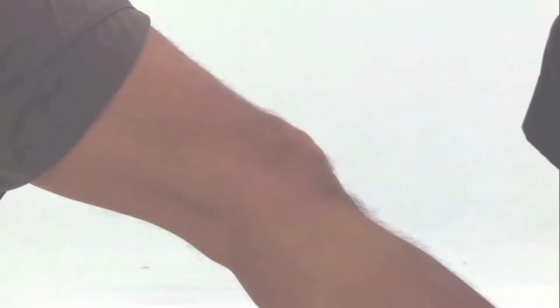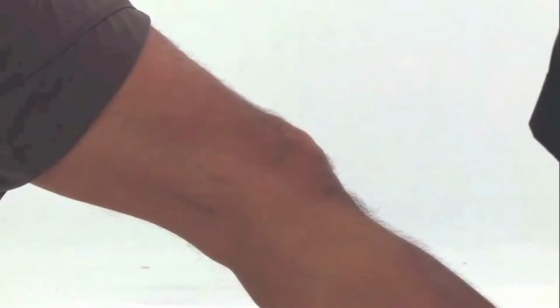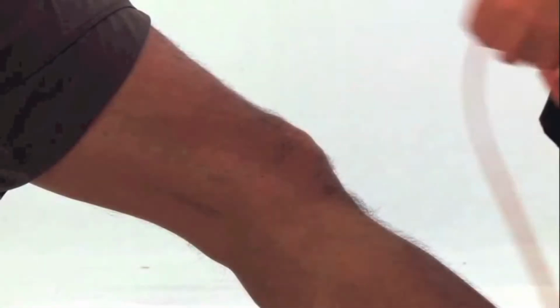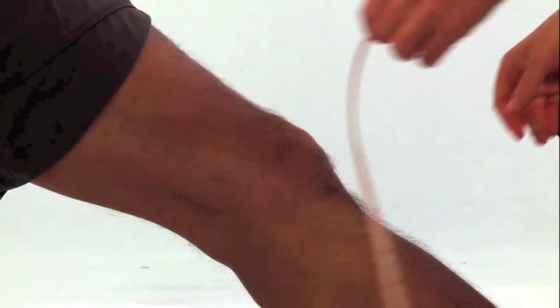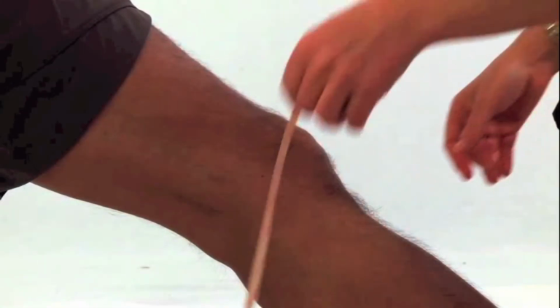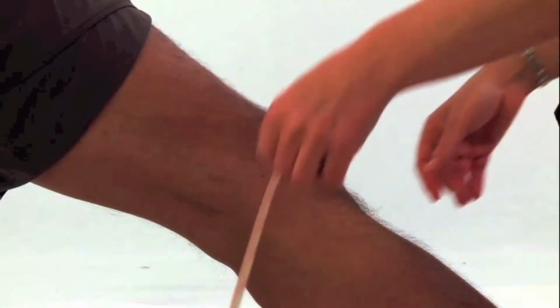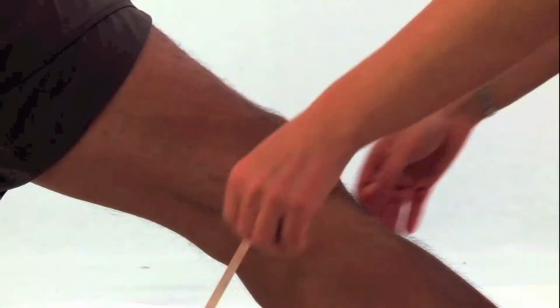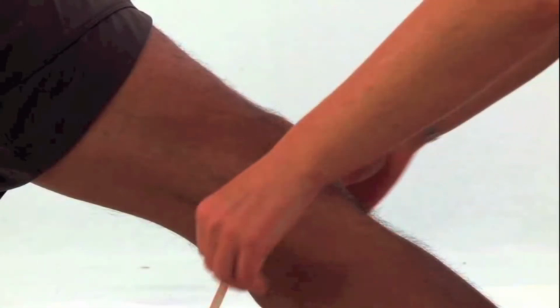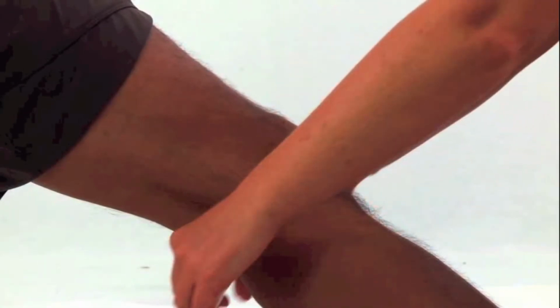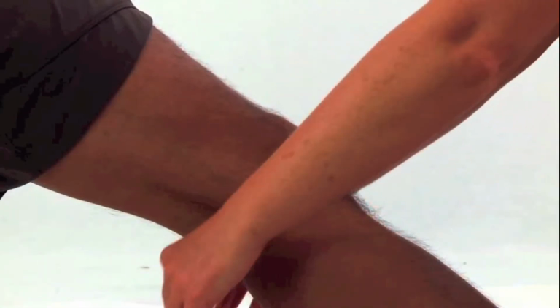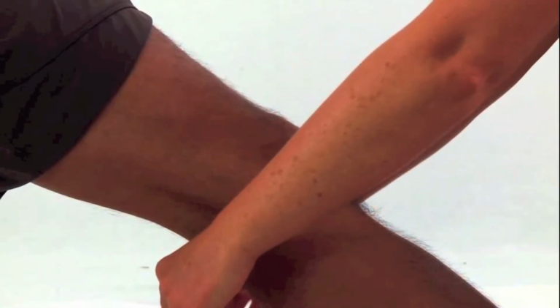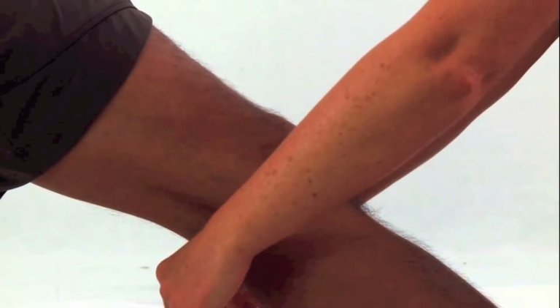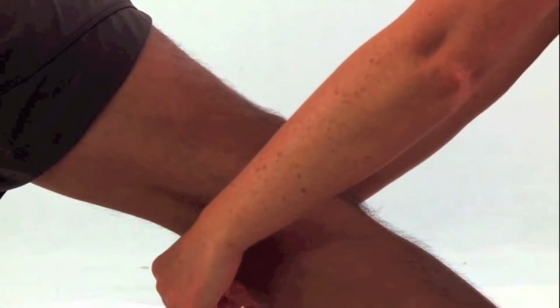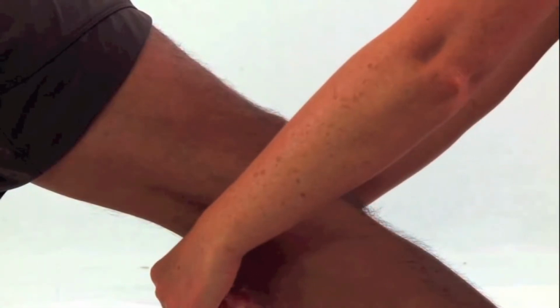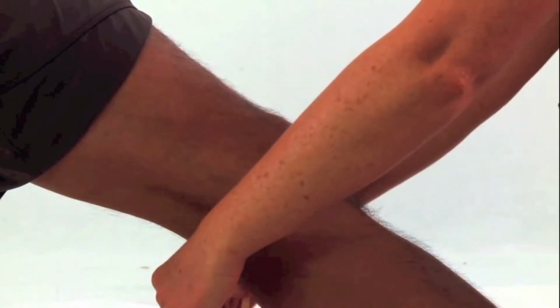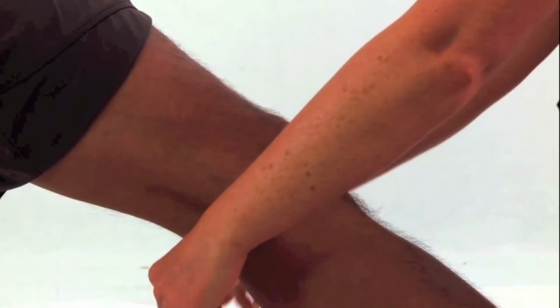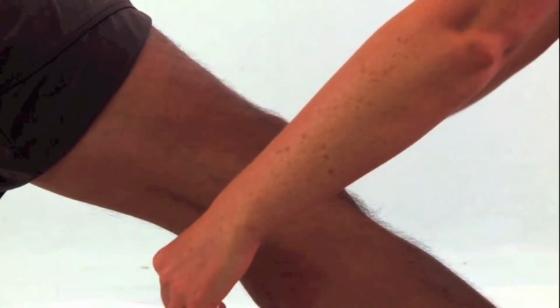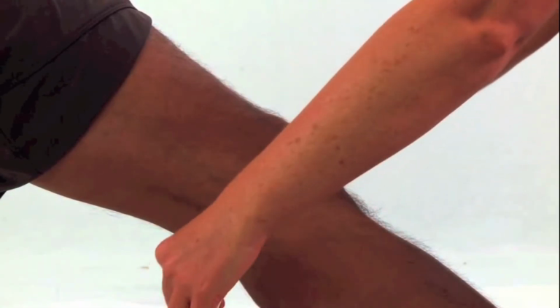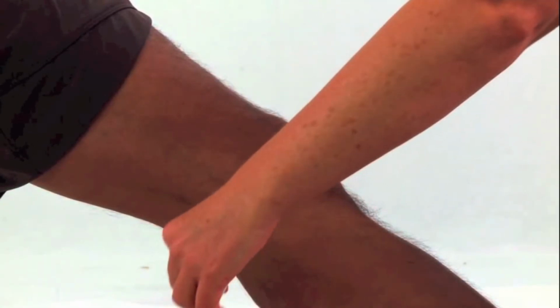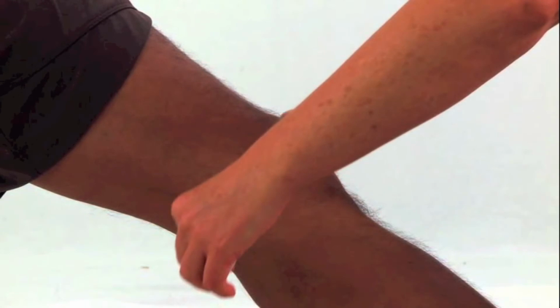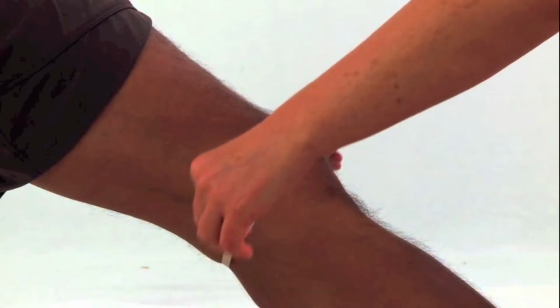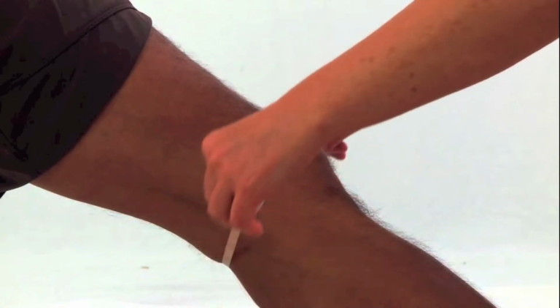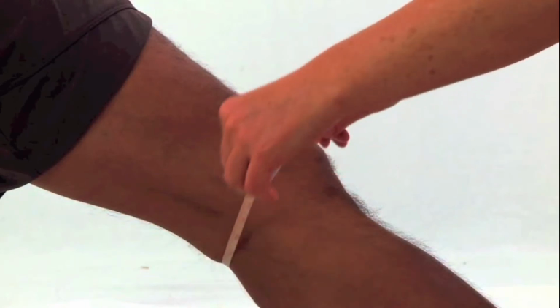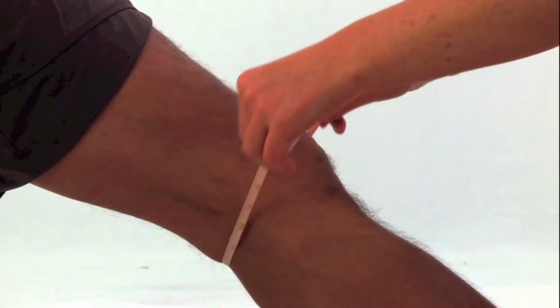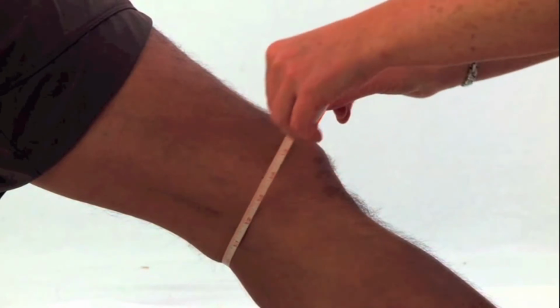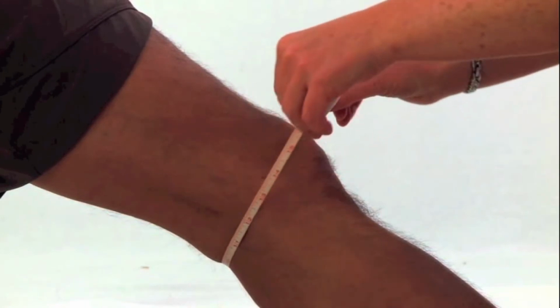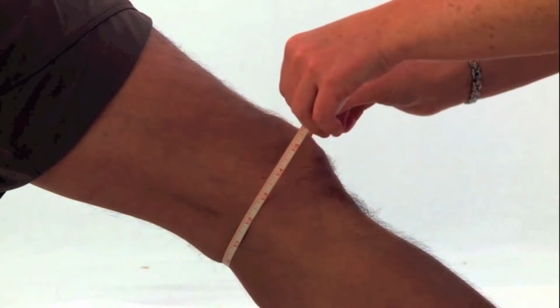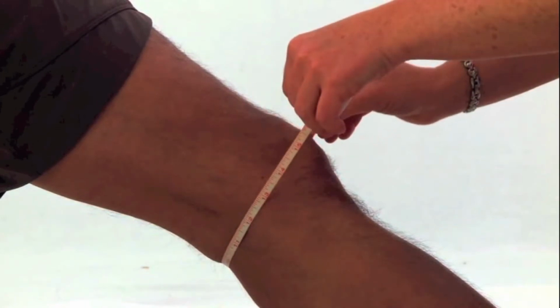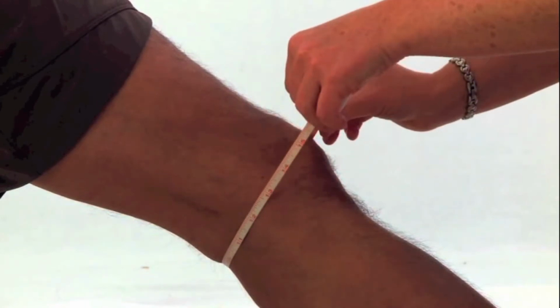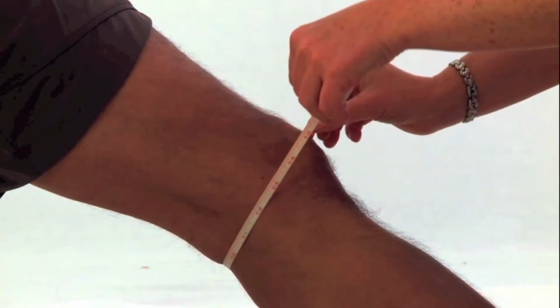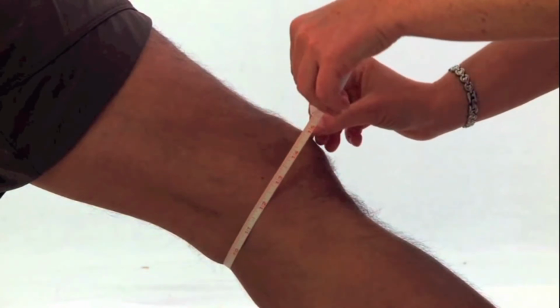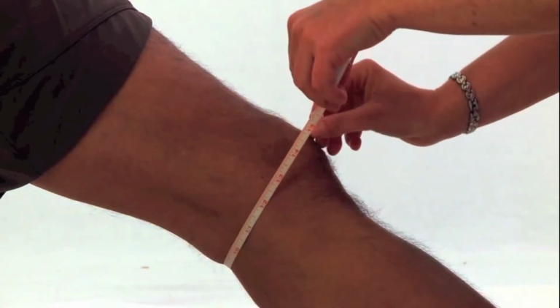To determine the required size, take a measurement around the knee just below the kneecap with the leg straight.